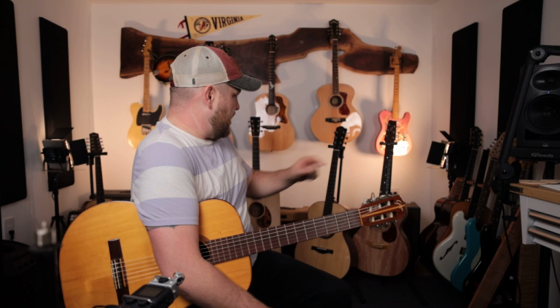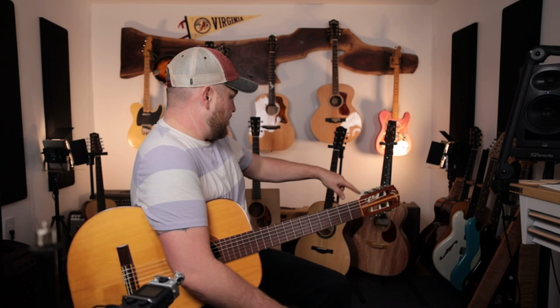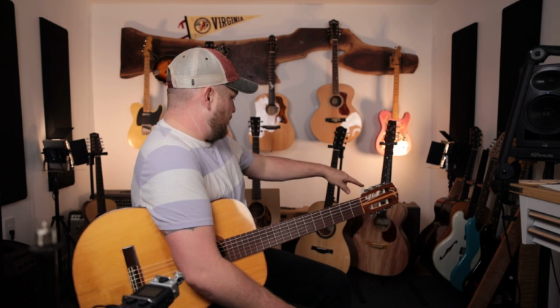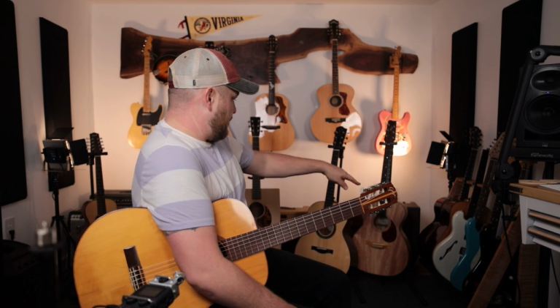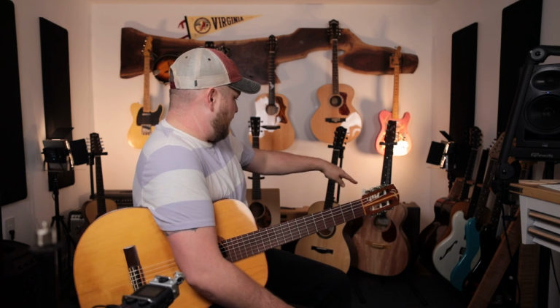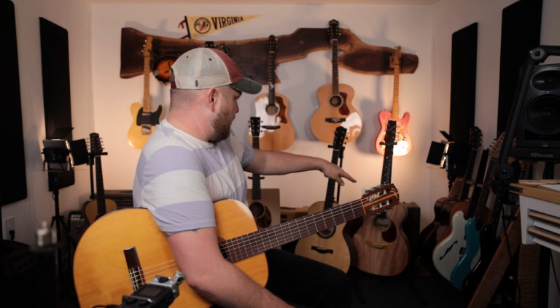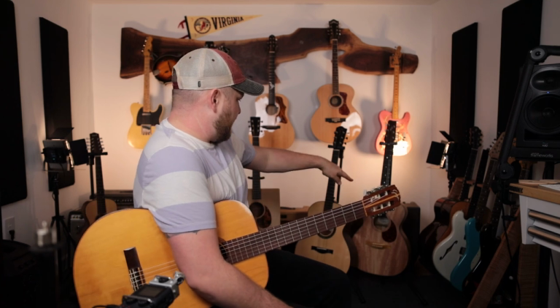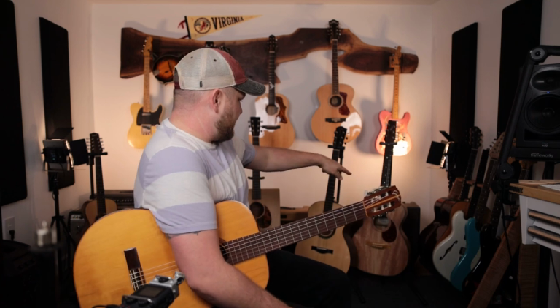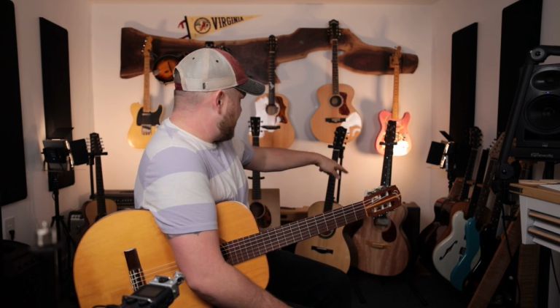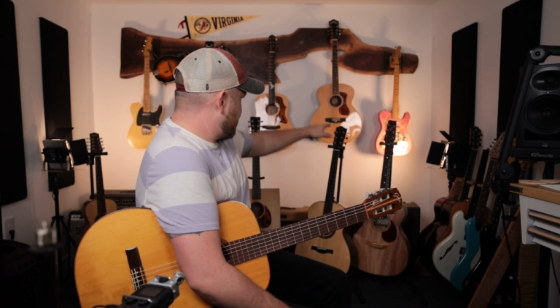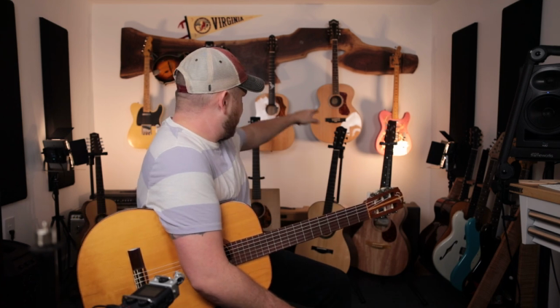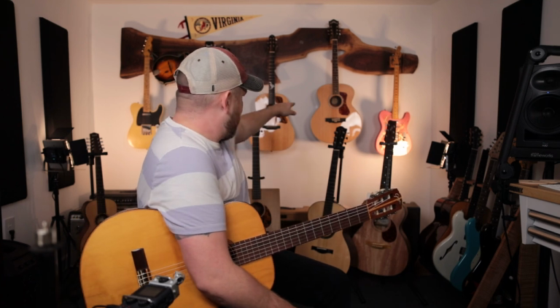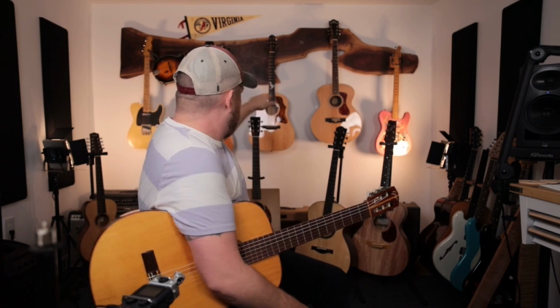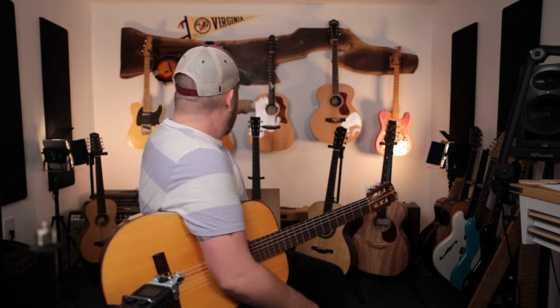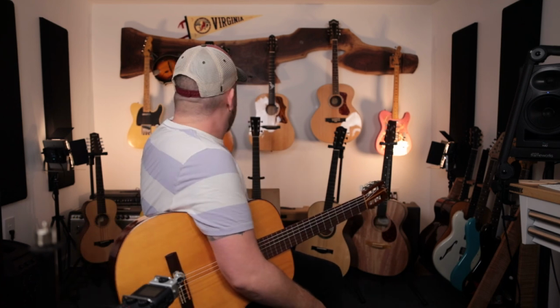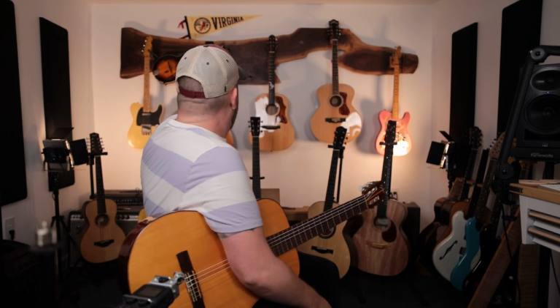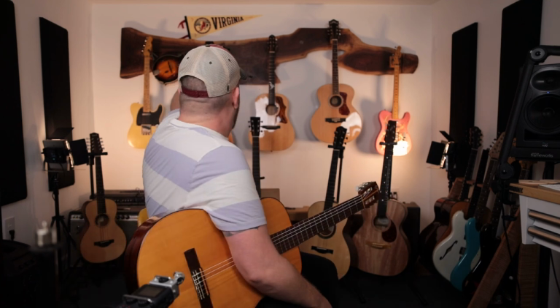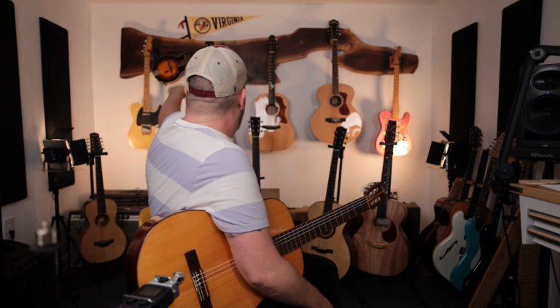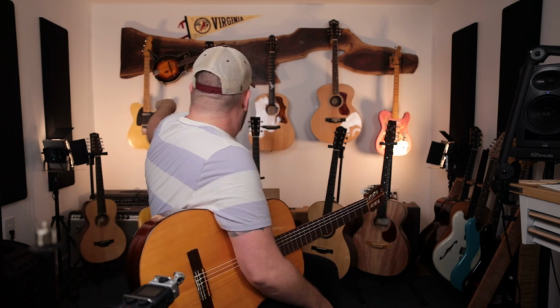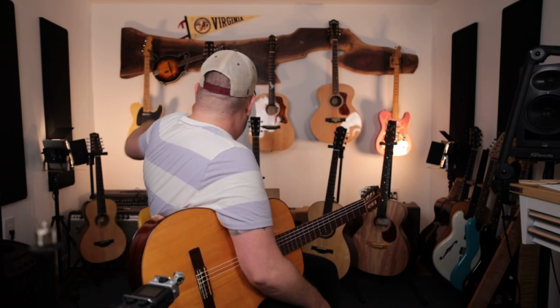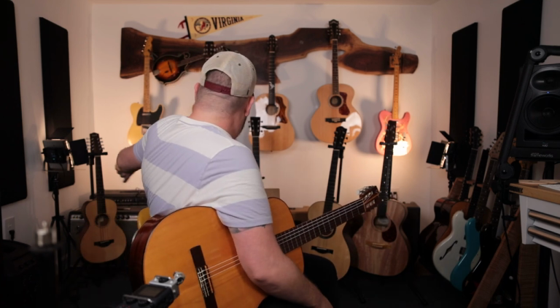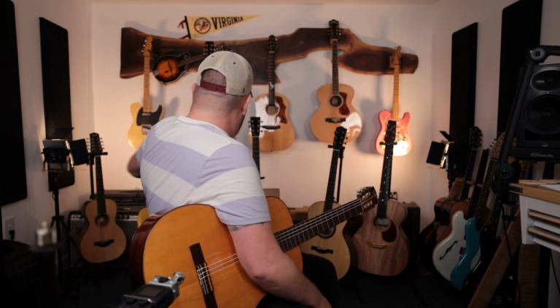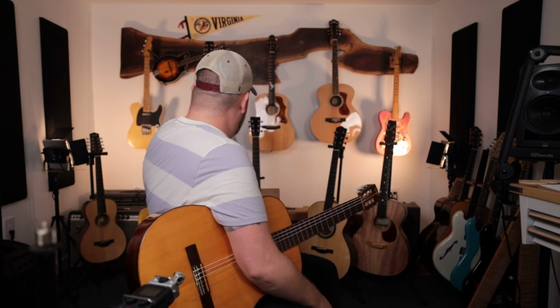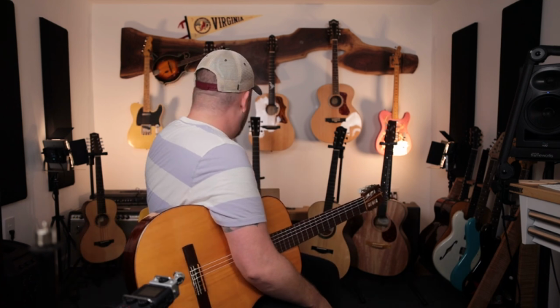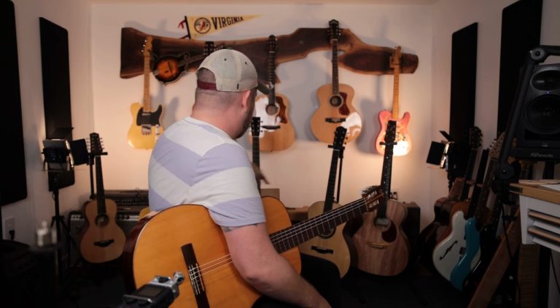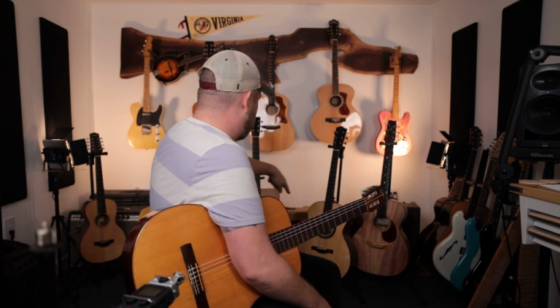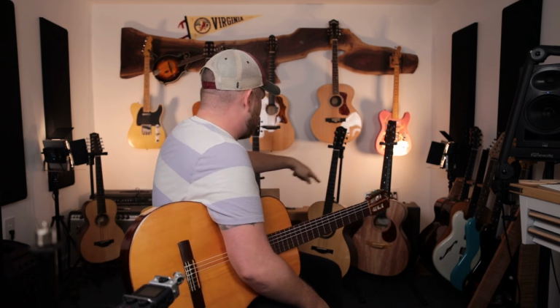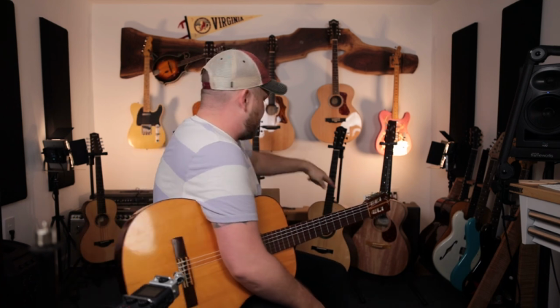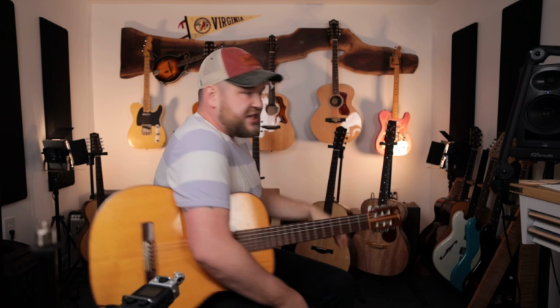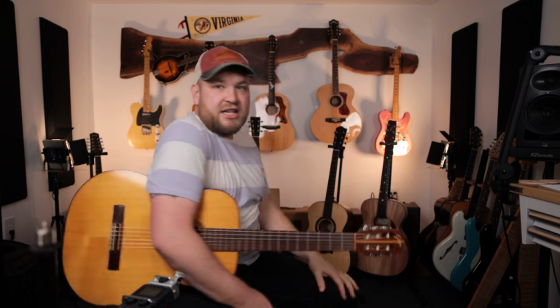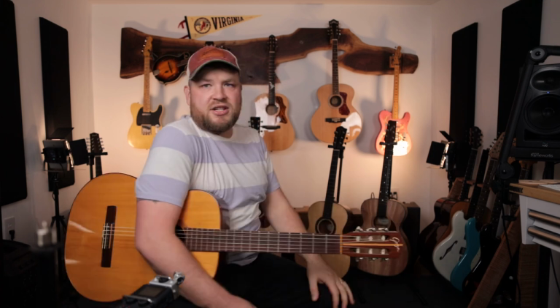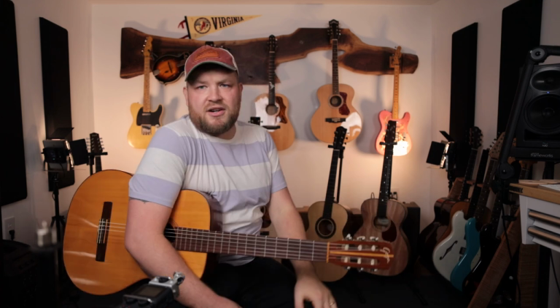1, 2, 3, 4, 5, 6, 7, 8, 9, 10, 11, 12, 13, 14, 15, 16, 17 guitars.